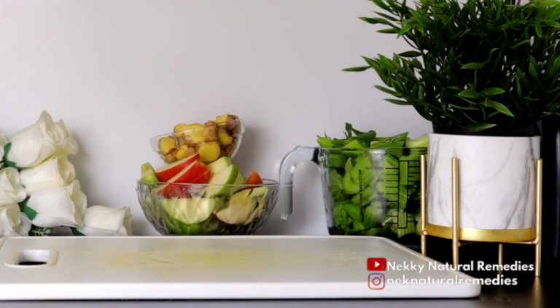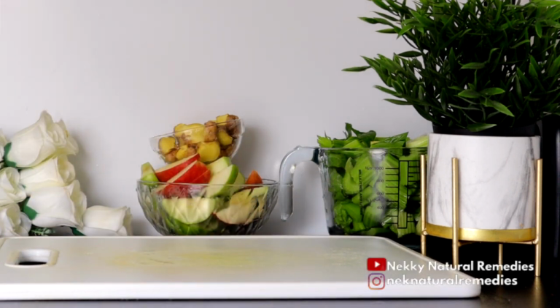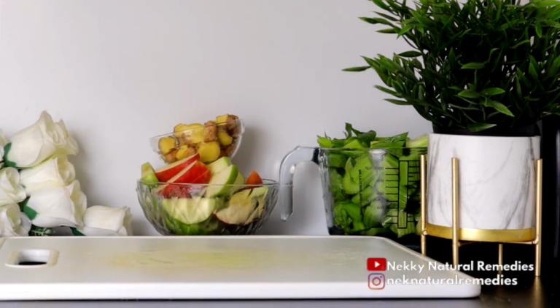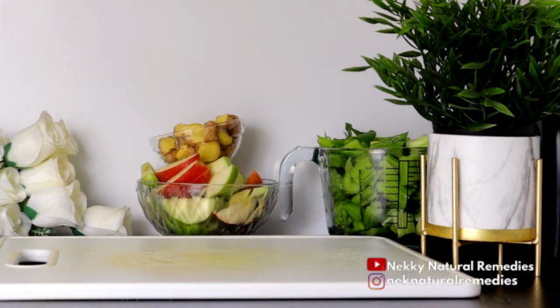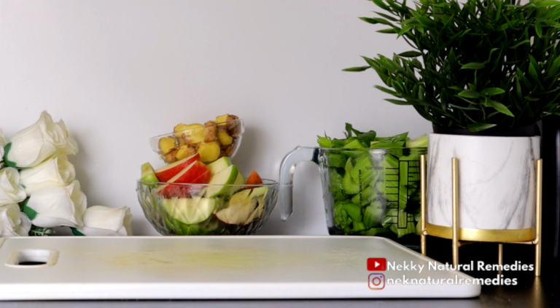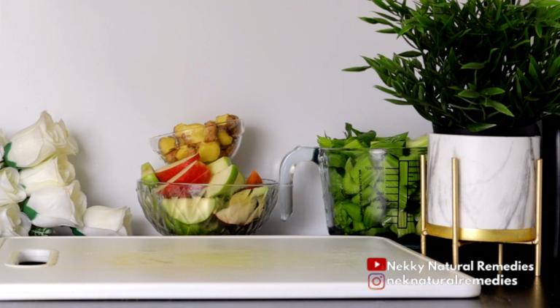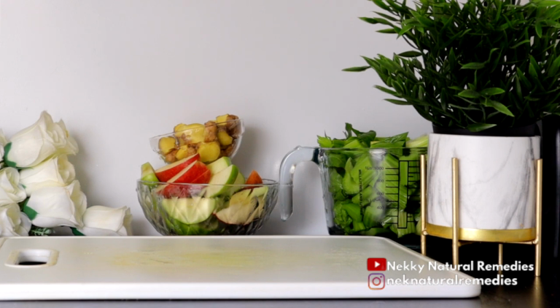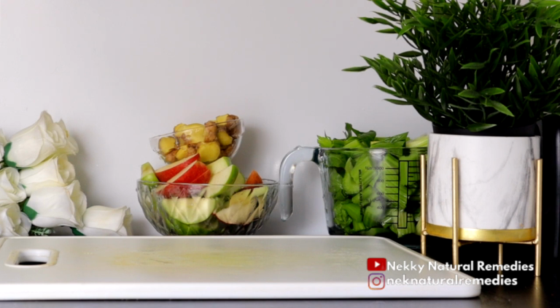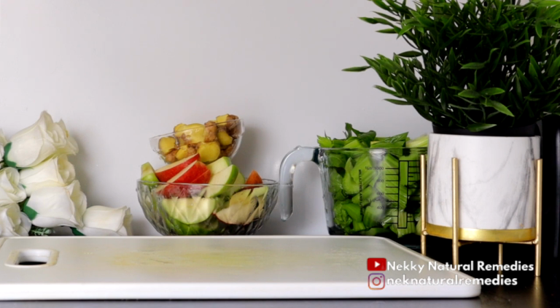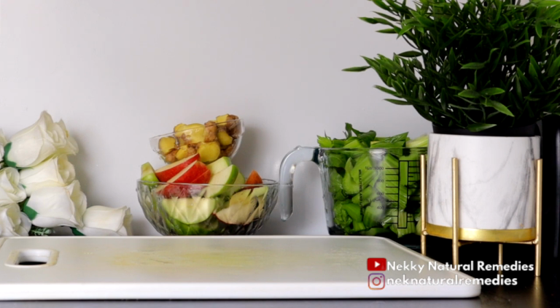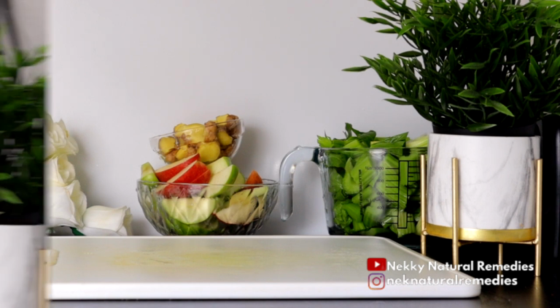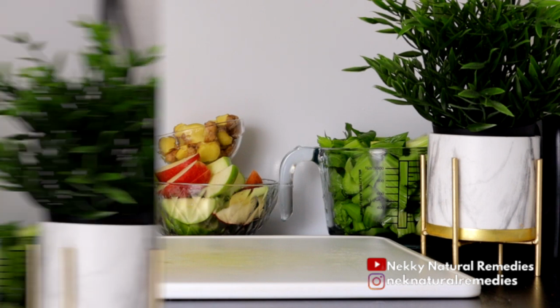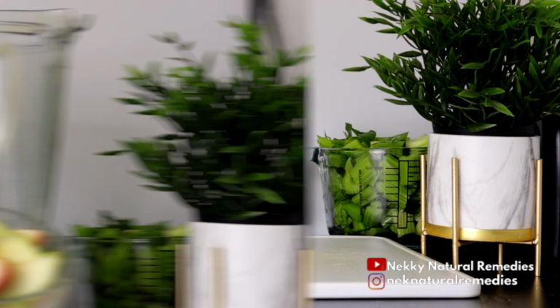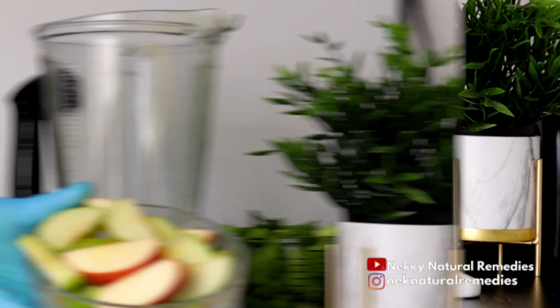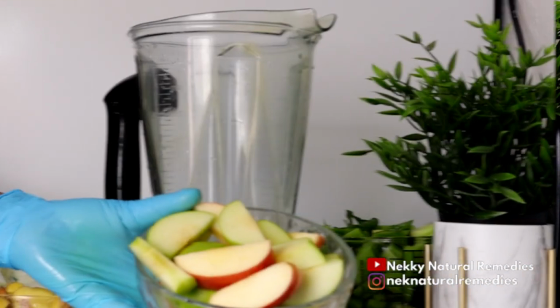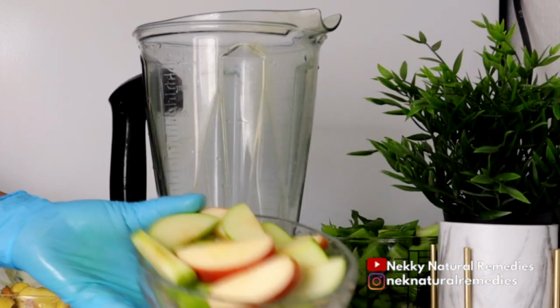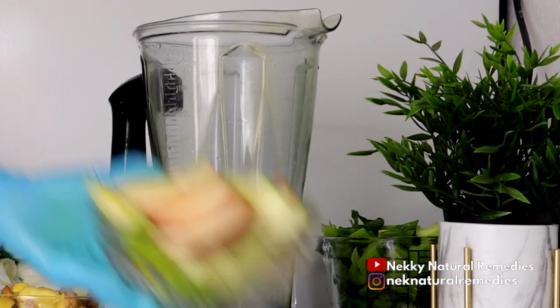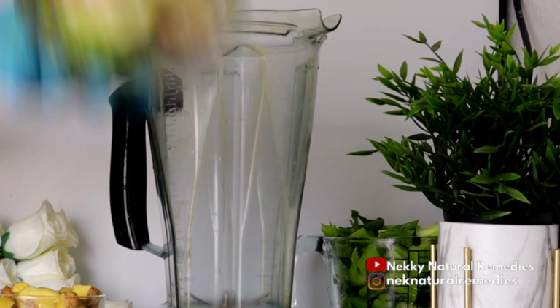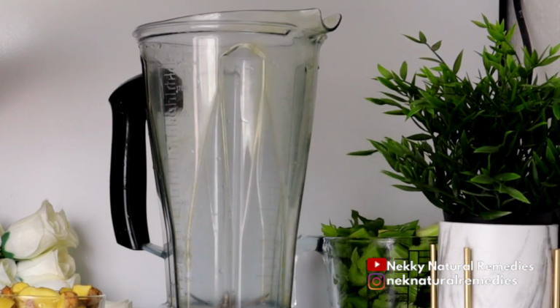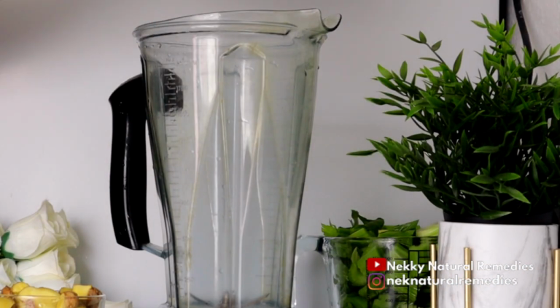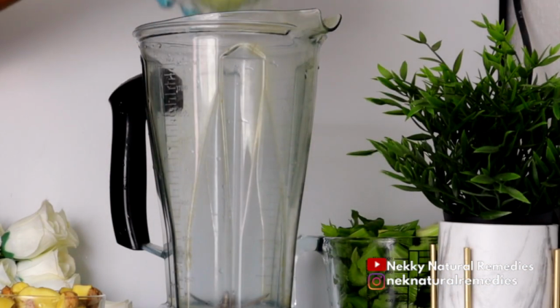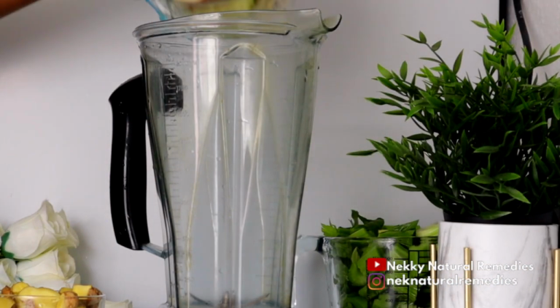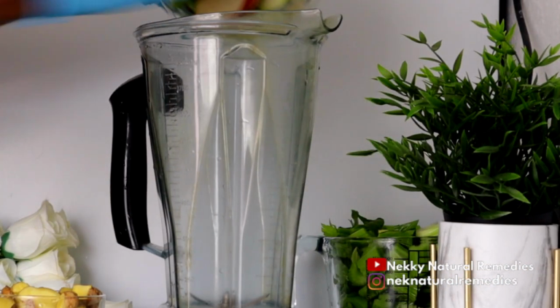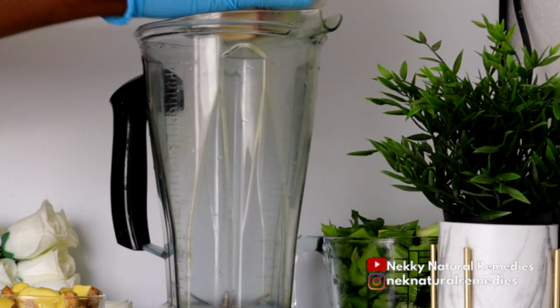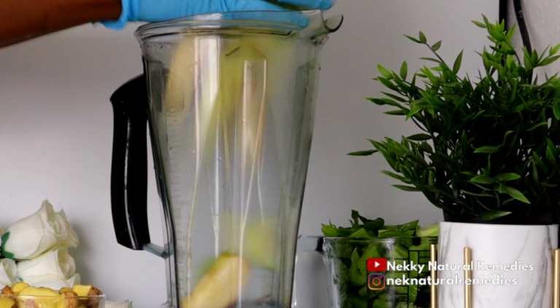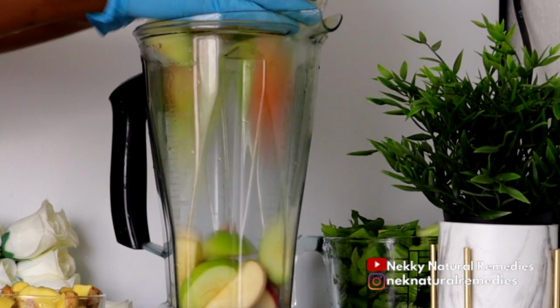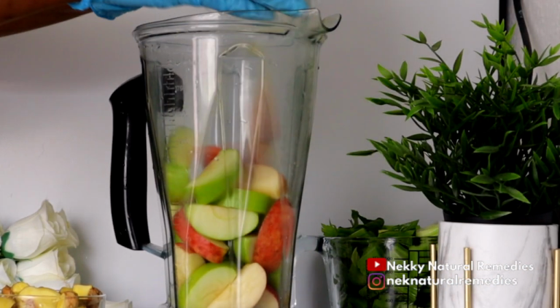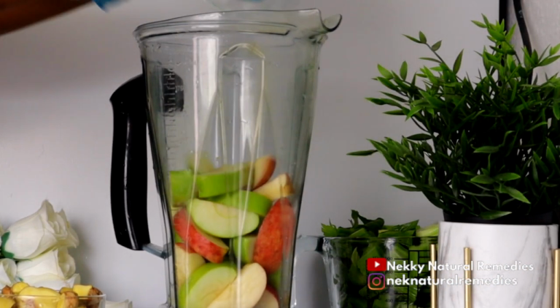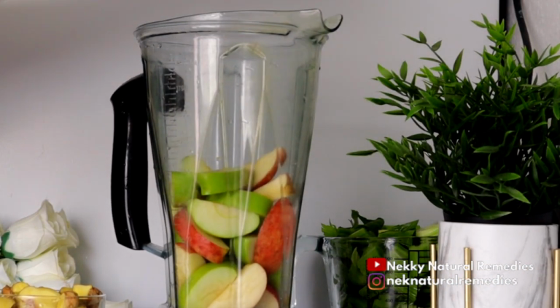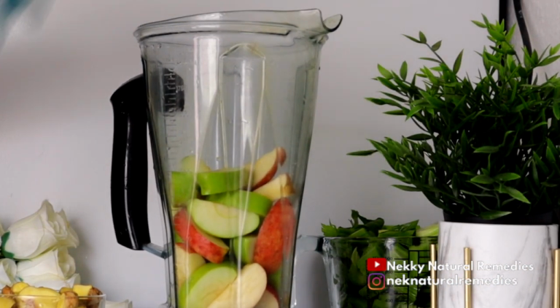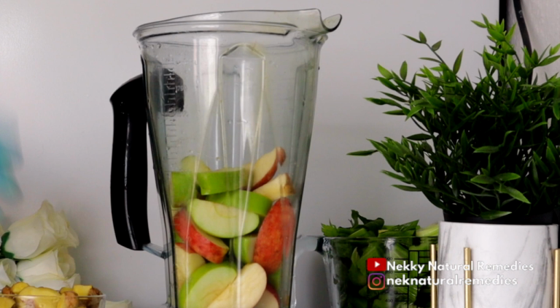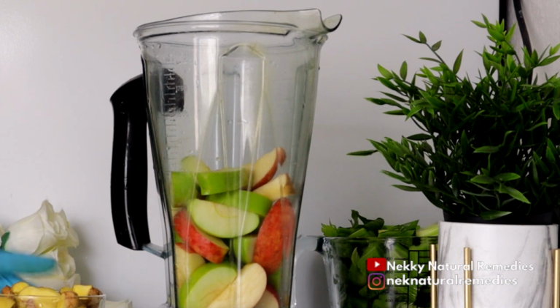After the ginger, we have the next ingredient which is lemon, but I'm going to be adding the lemon after blending. So let's go ahead and add everything into your blender to get the juice from all these ingredients.